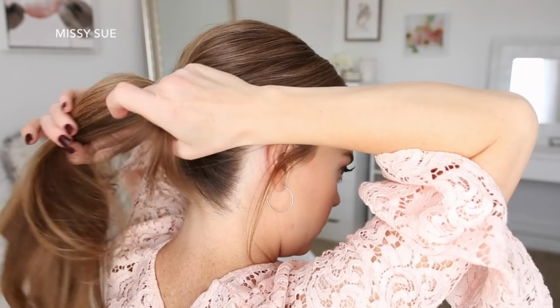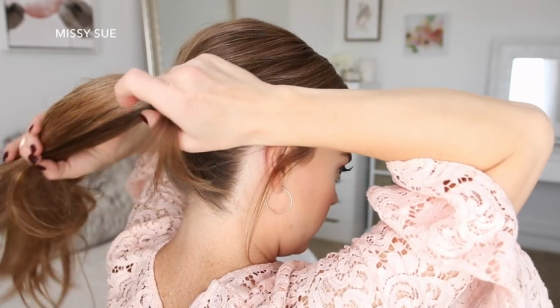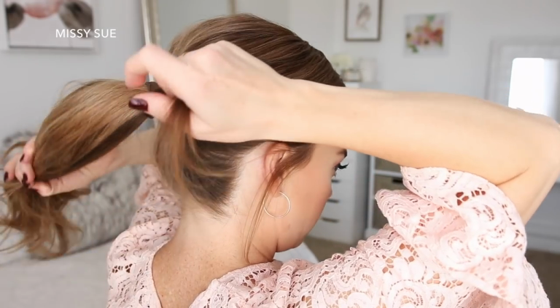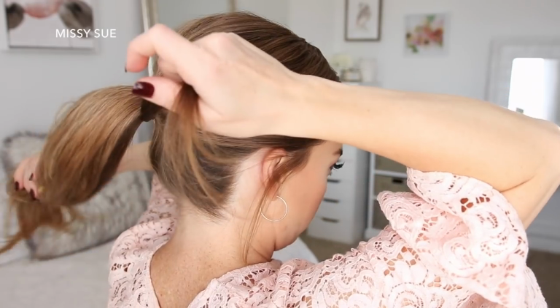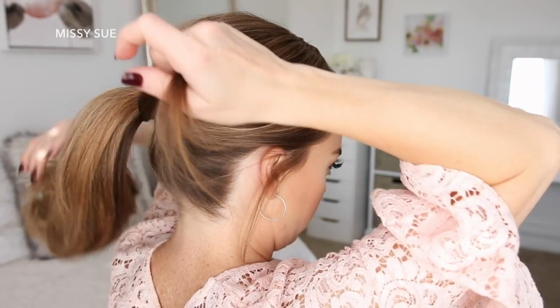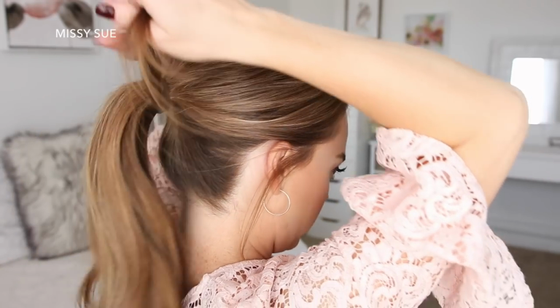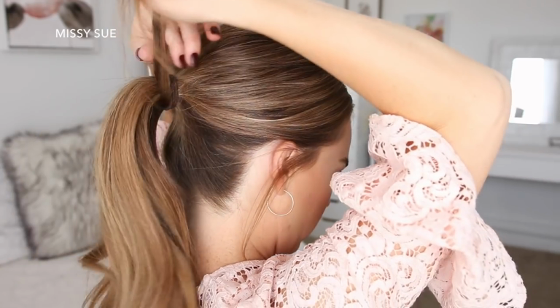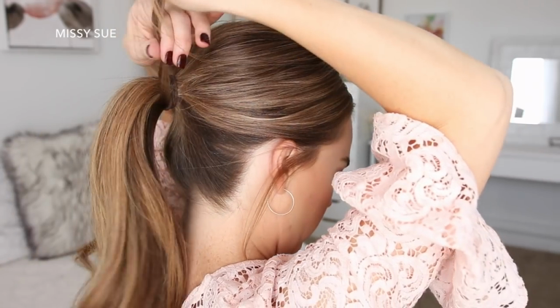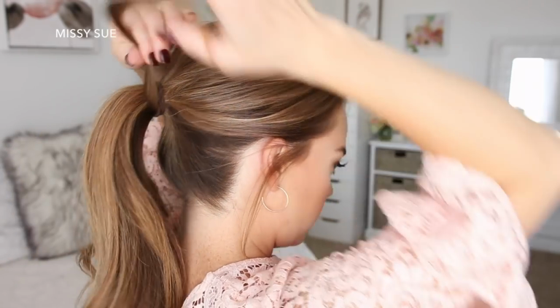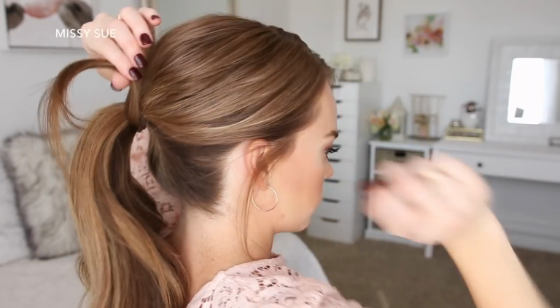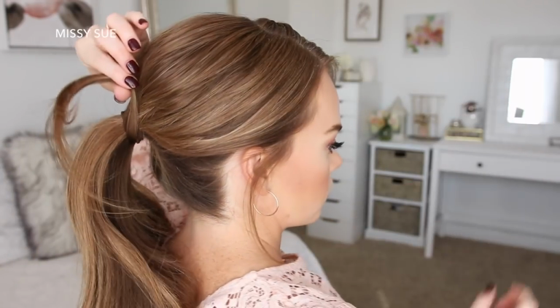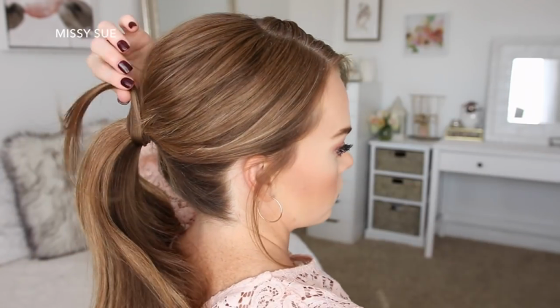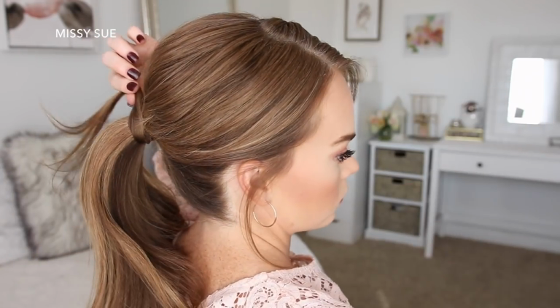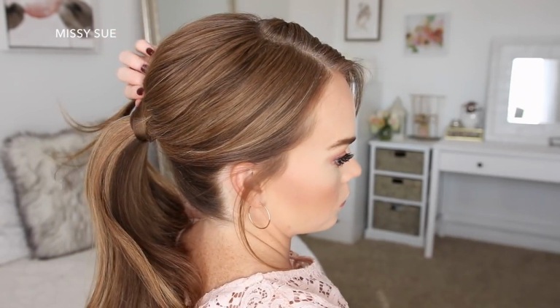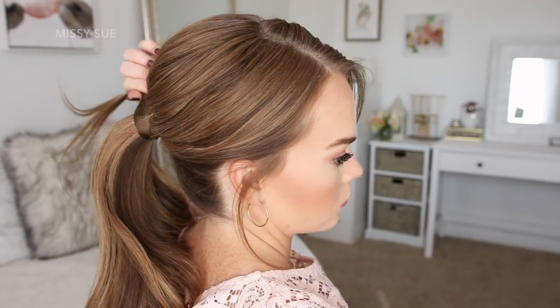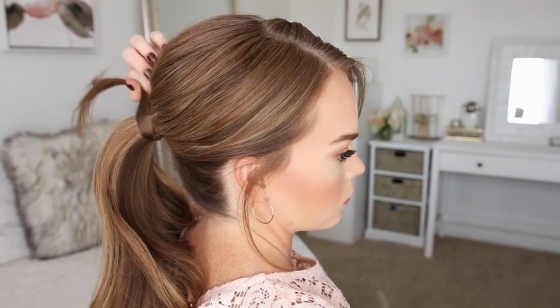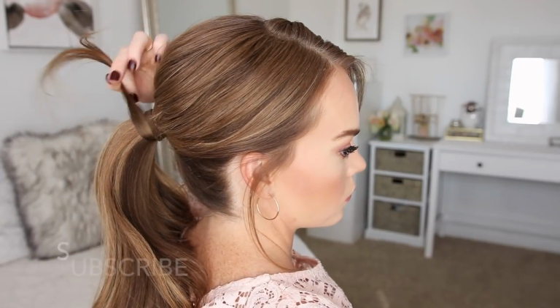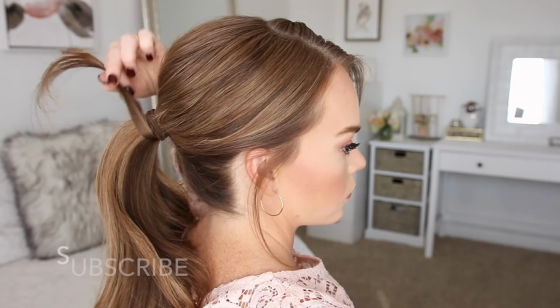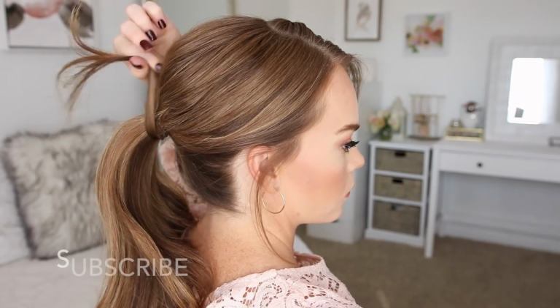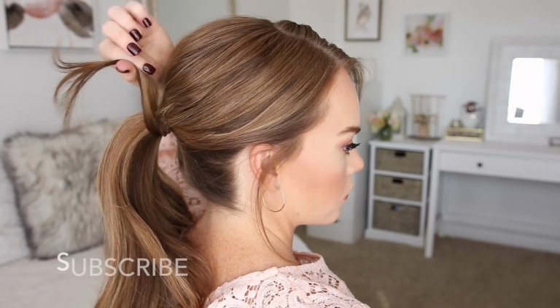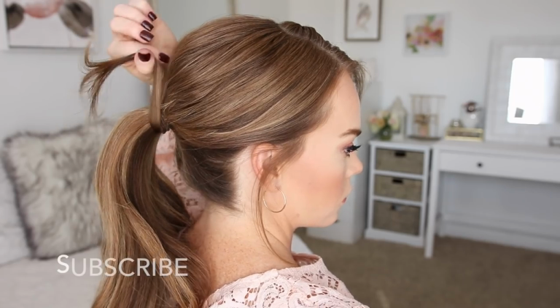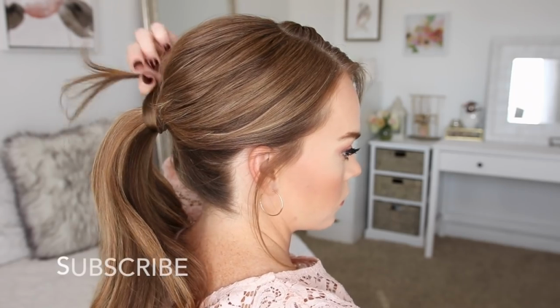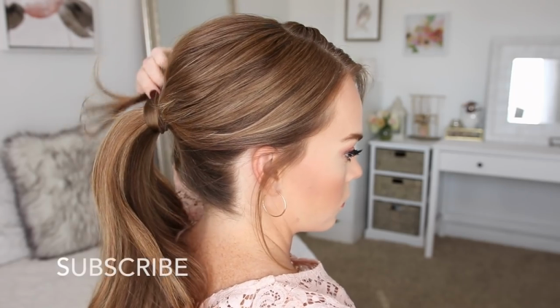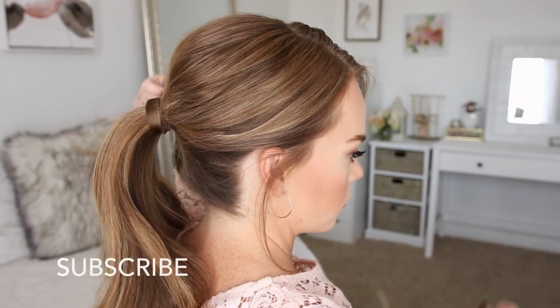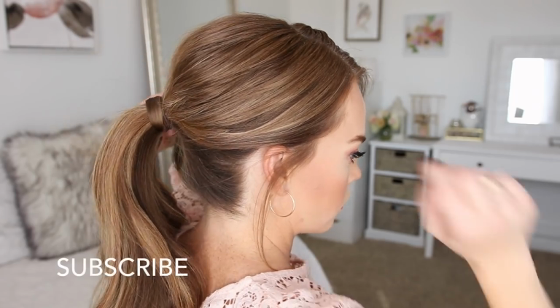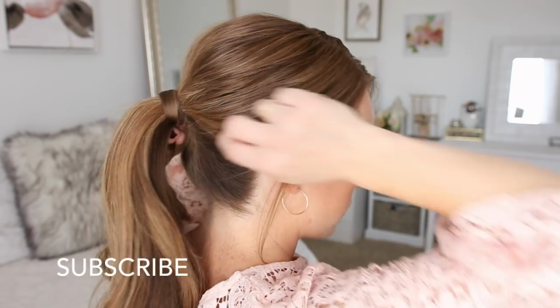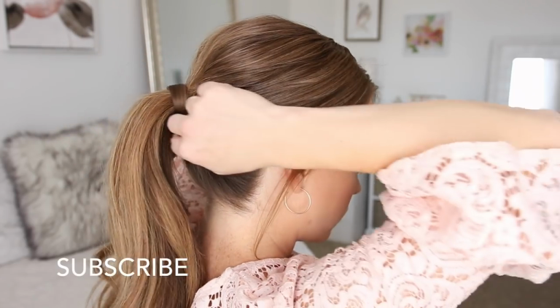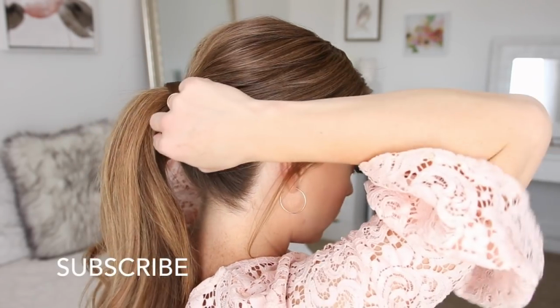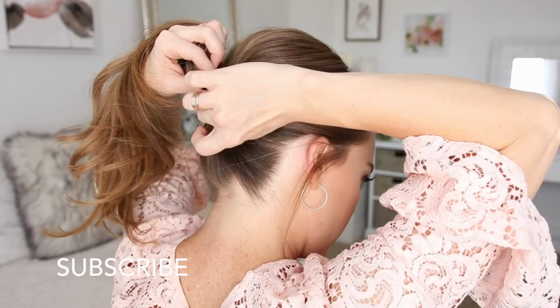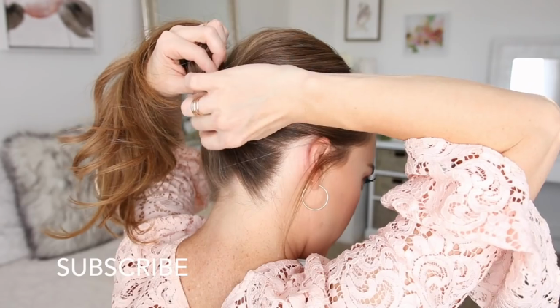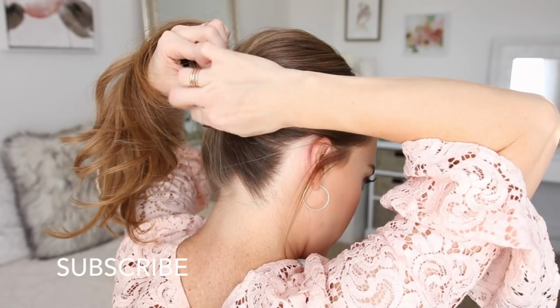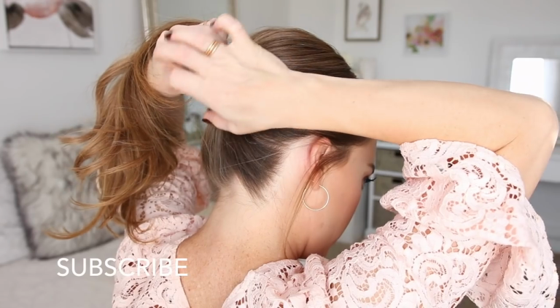Then I'm just going to tie it all together with a hair band. Now I'm going to take a small section of hair from the ponytail and wrap it around the hair band, and then I'm going to pin it in place with a few bobby pins right underneath the ponytail.